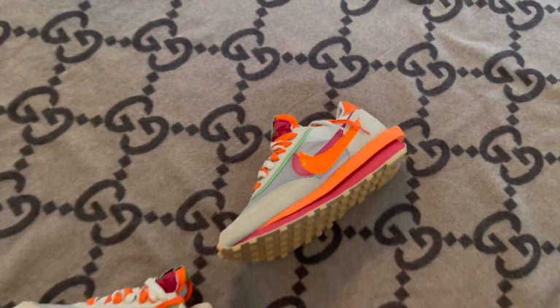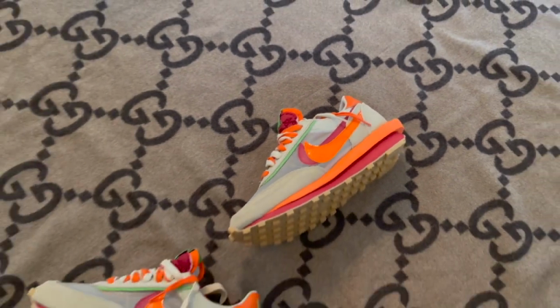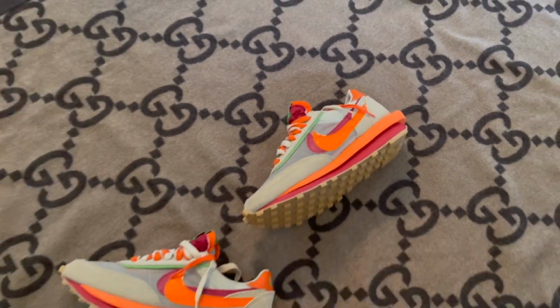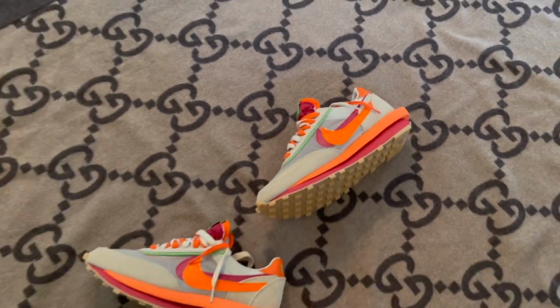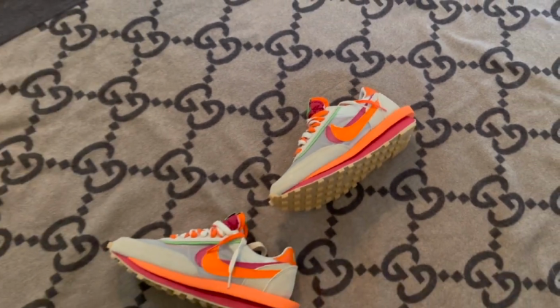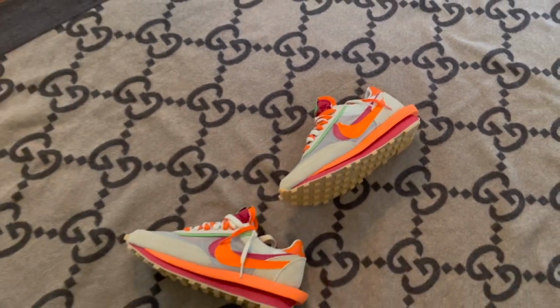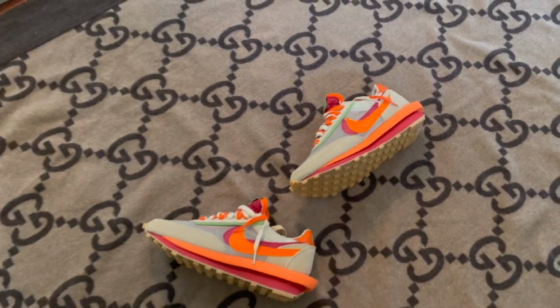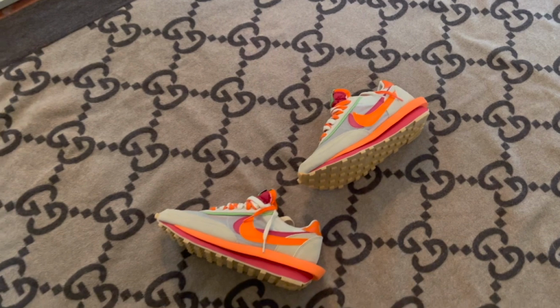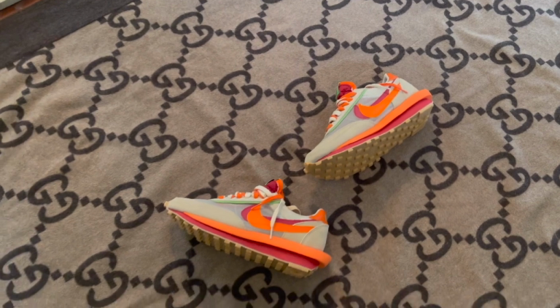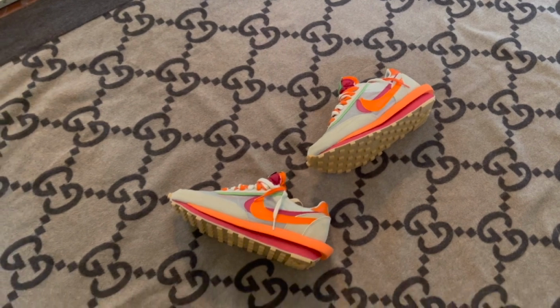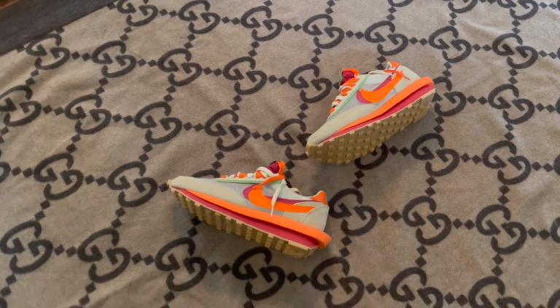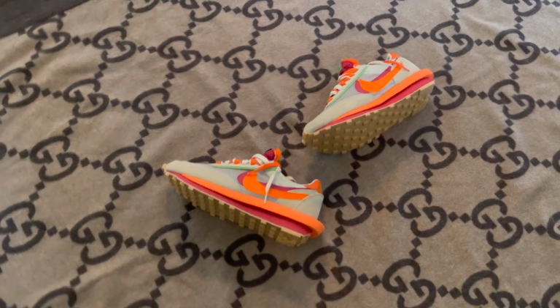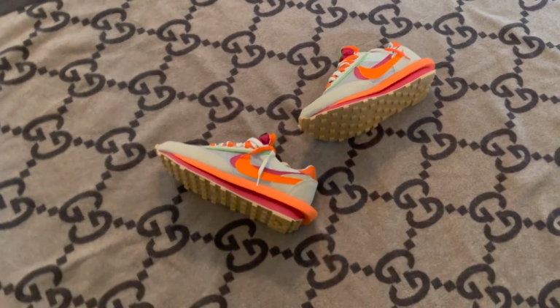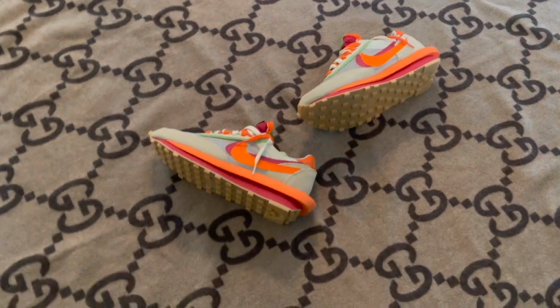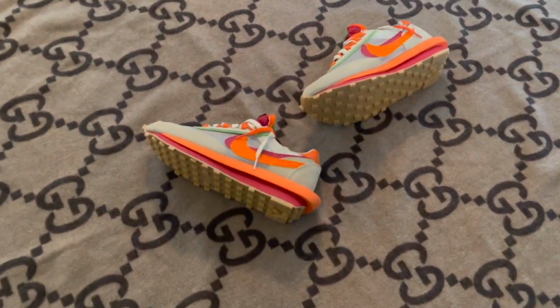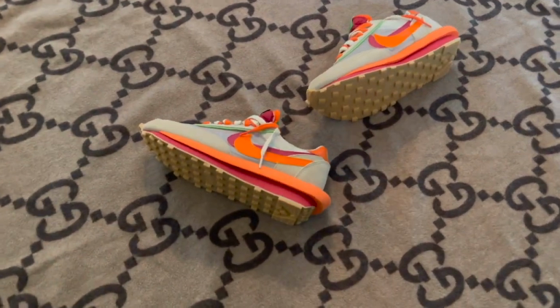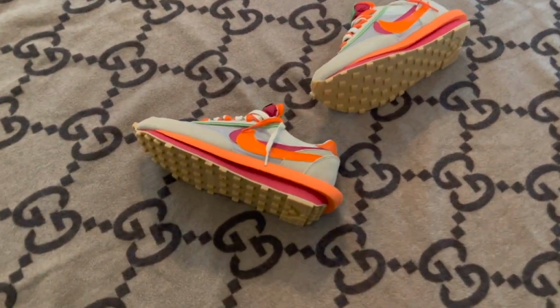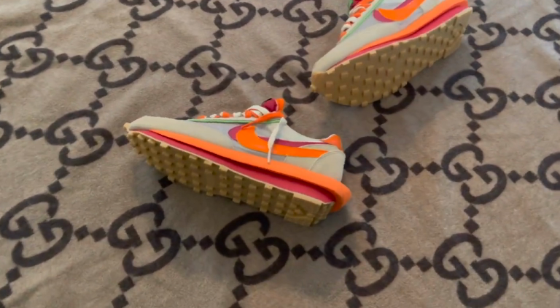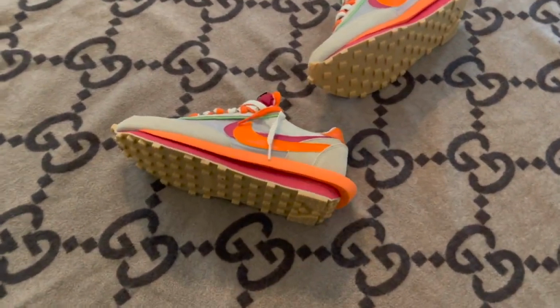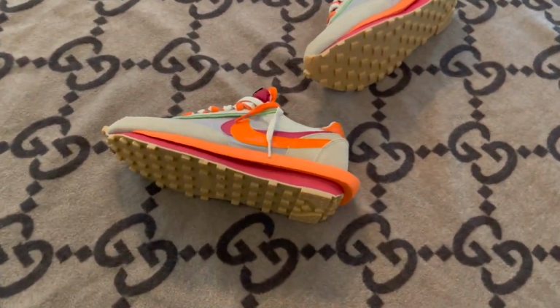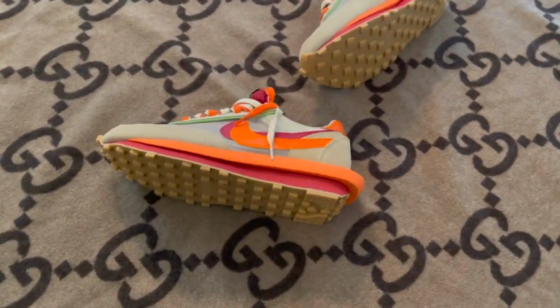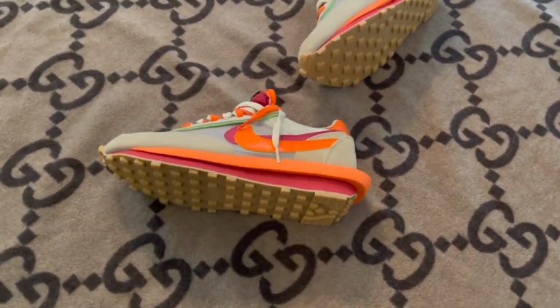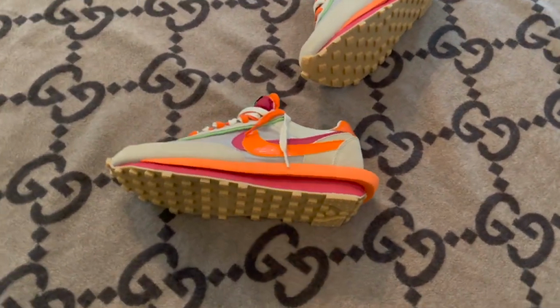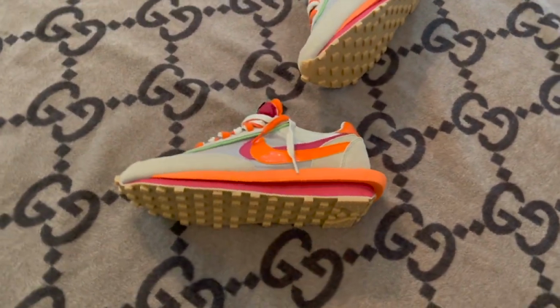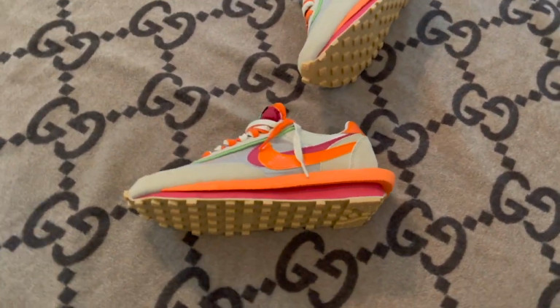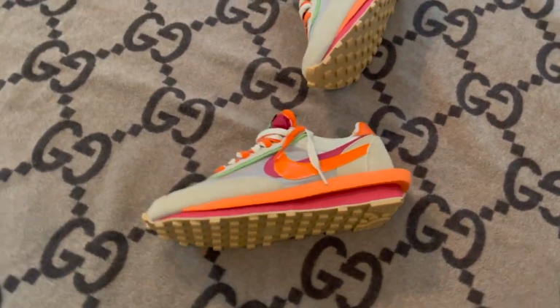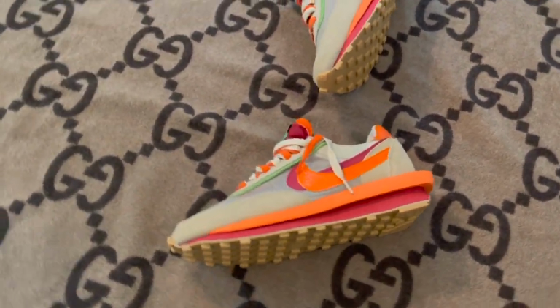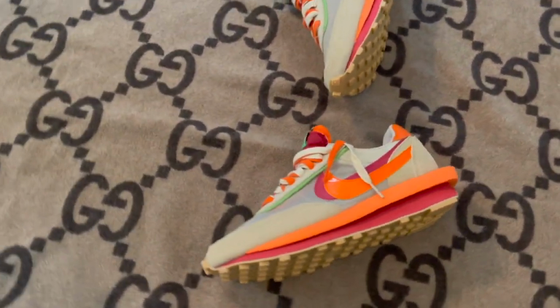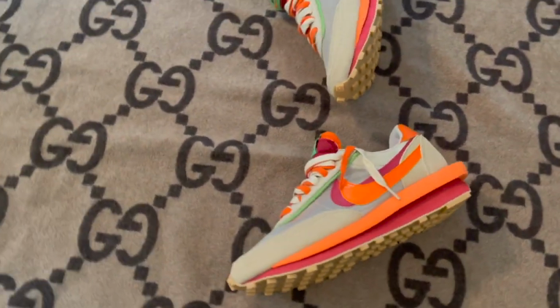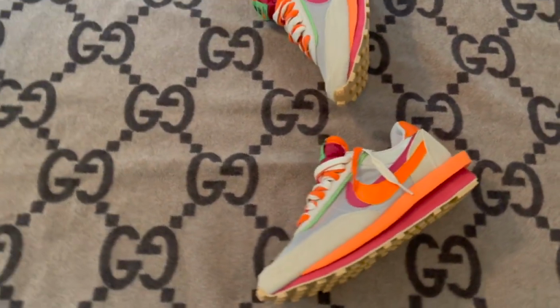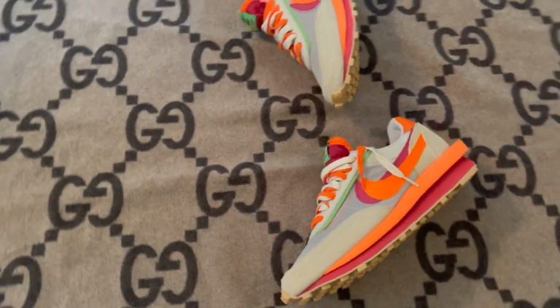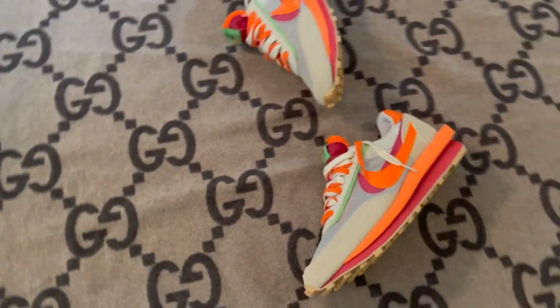Either way, I wanted every pair but was unable to score, and the prices got a little crazy in the resale market, so that was that.